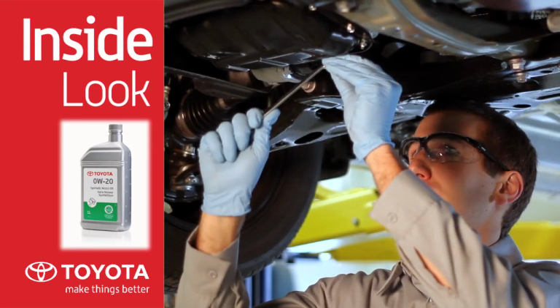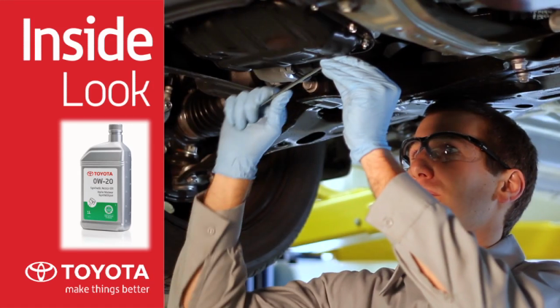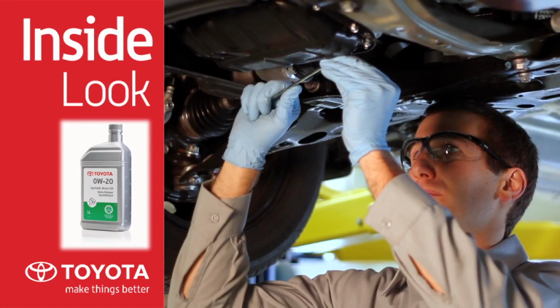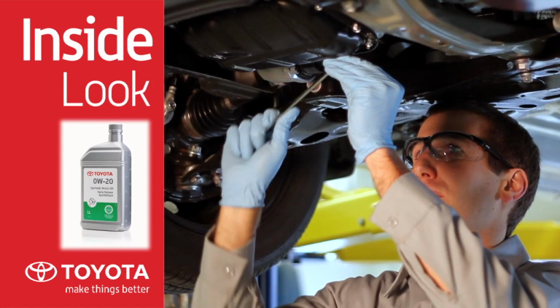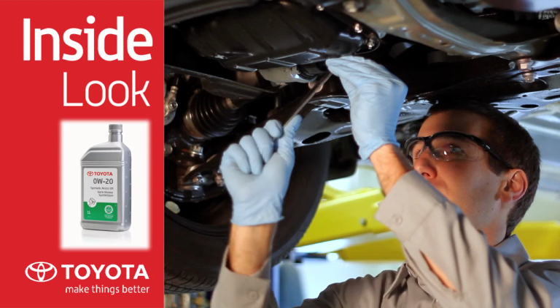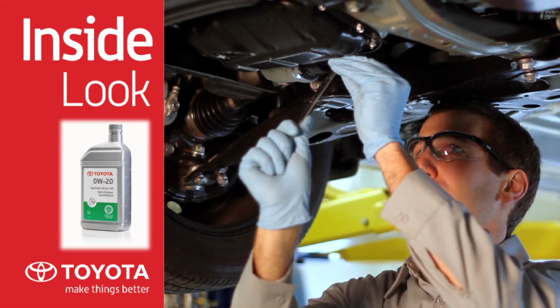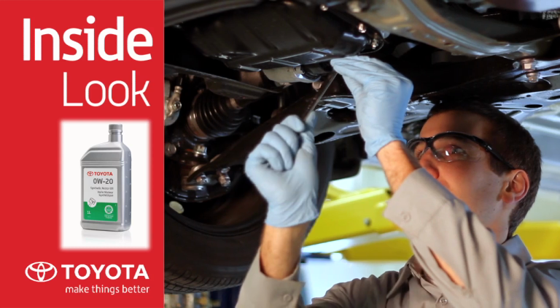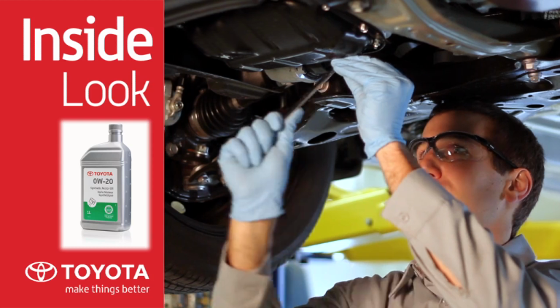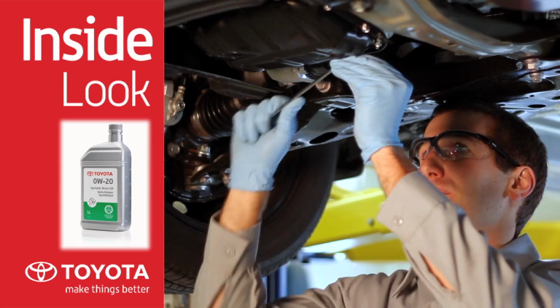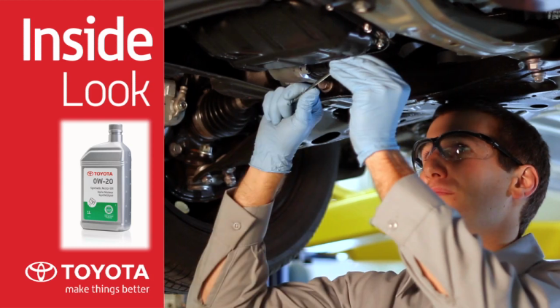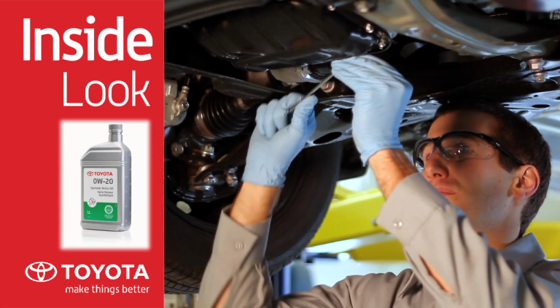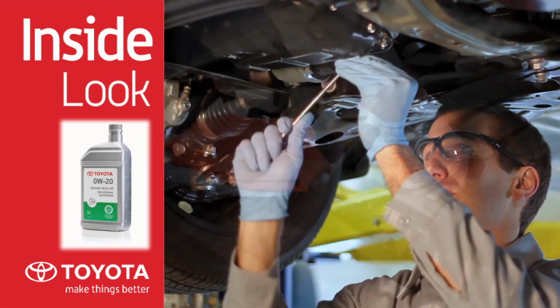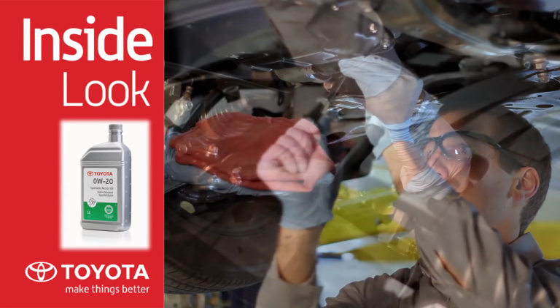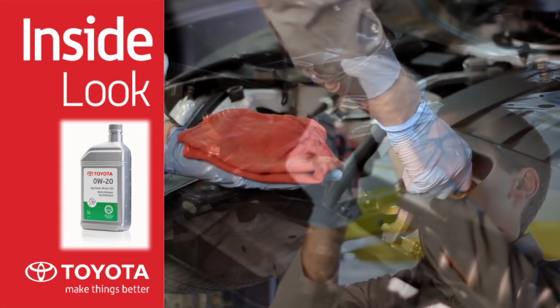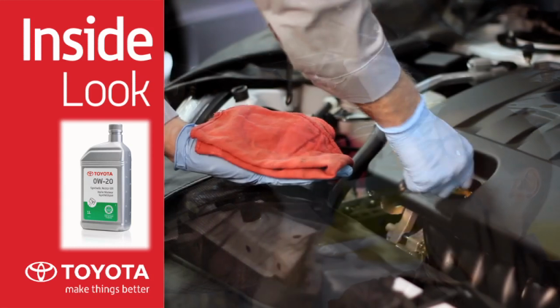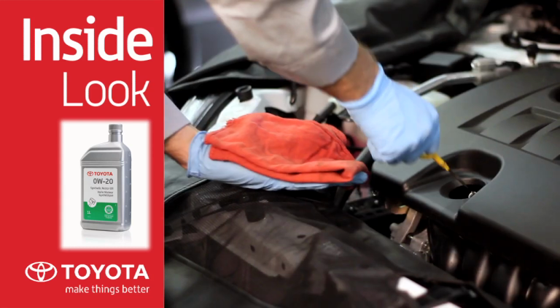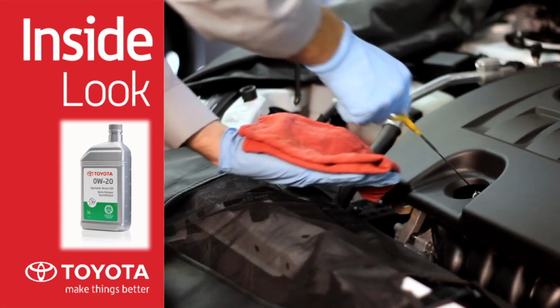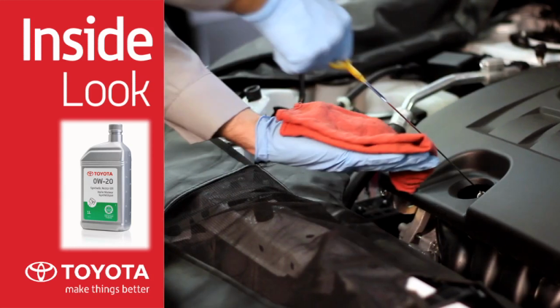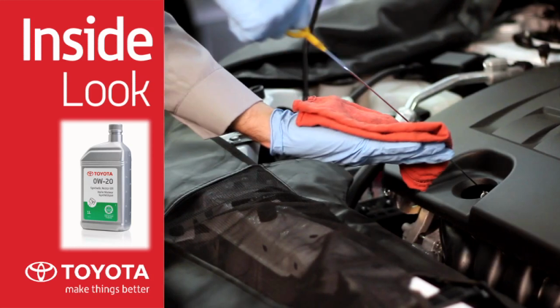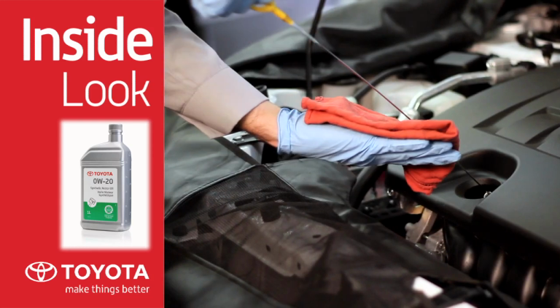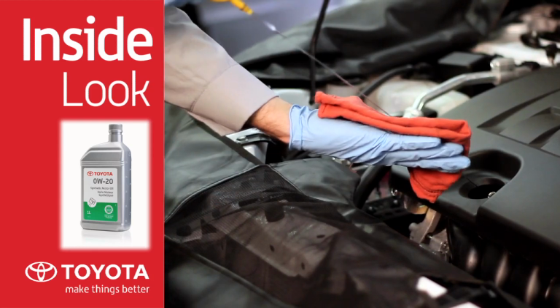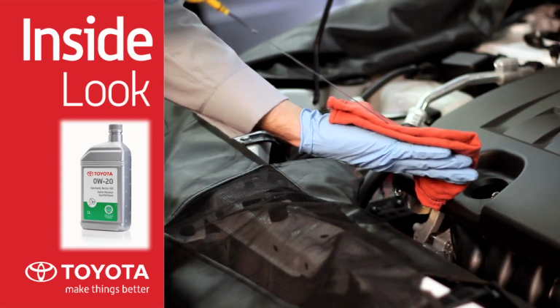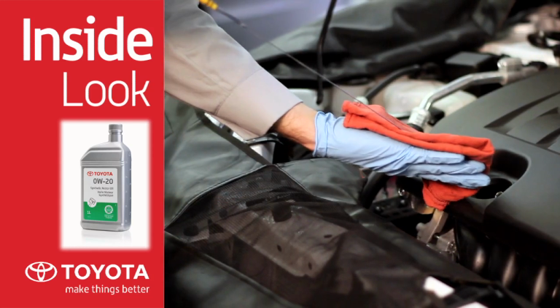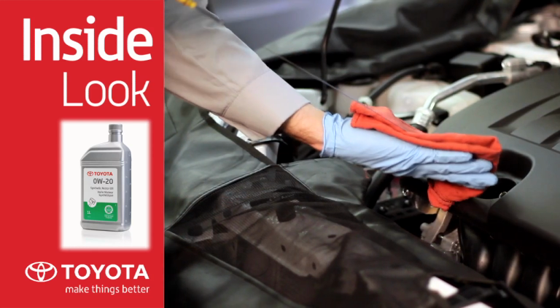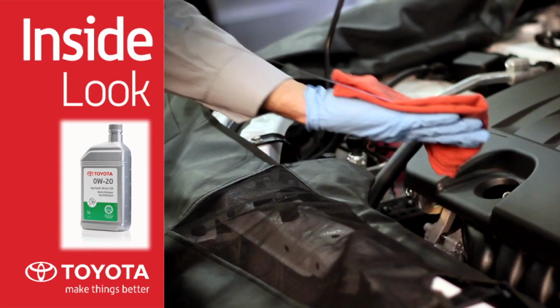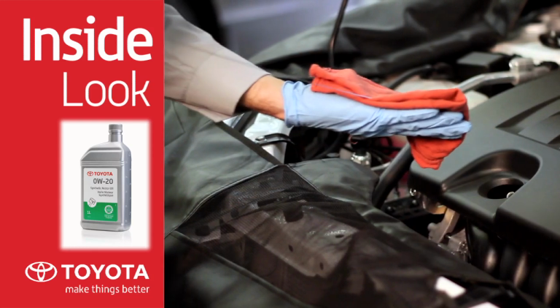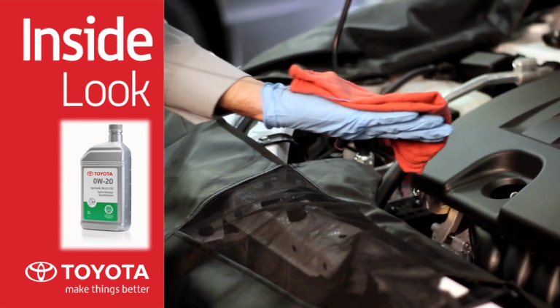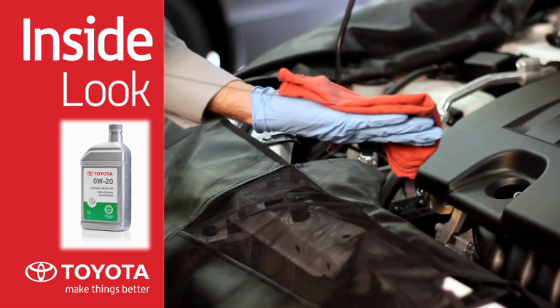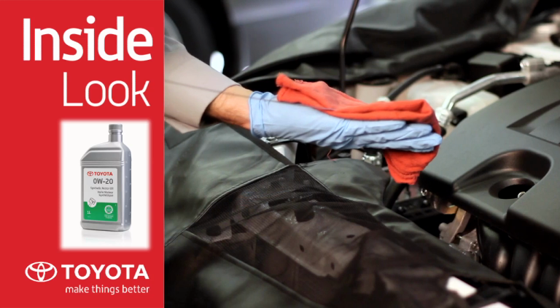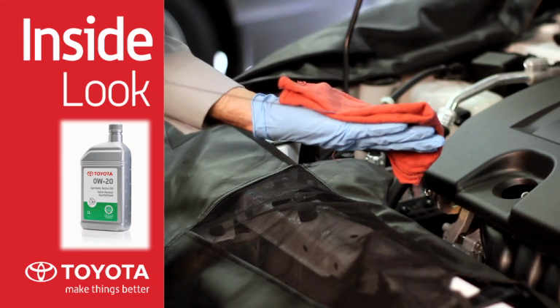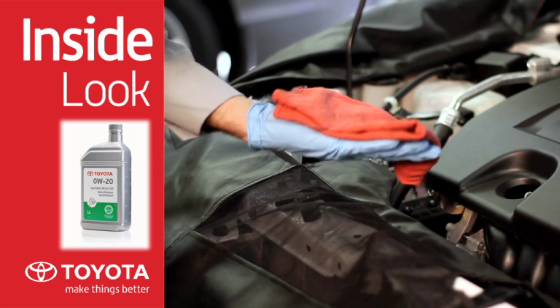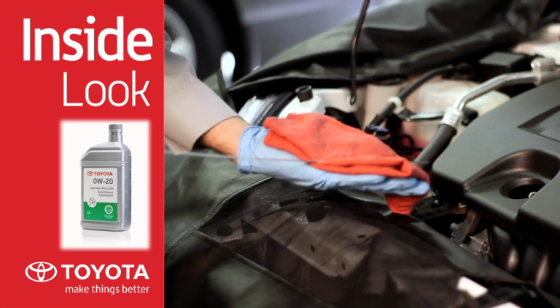The detergents, dispersants, and anti-wear agents help prevent engine sludge, keep the oil clean, and reduce engine wear.